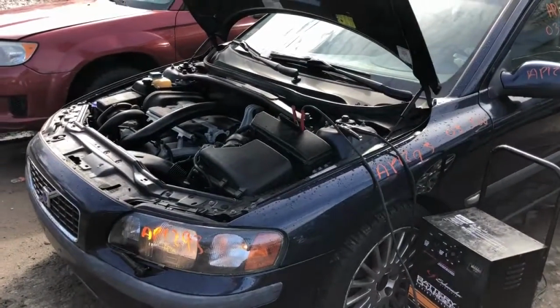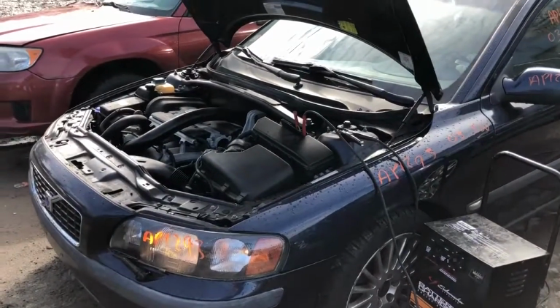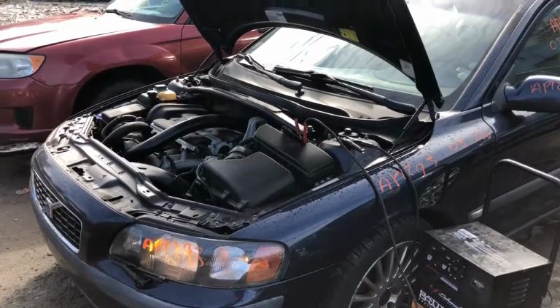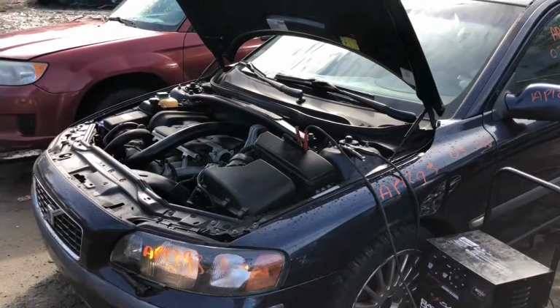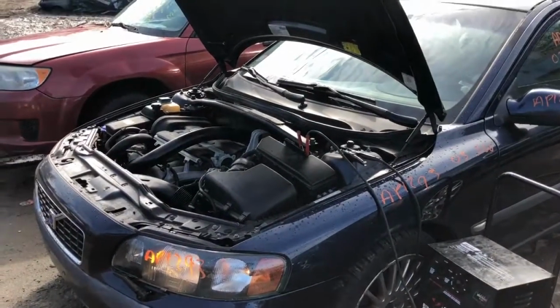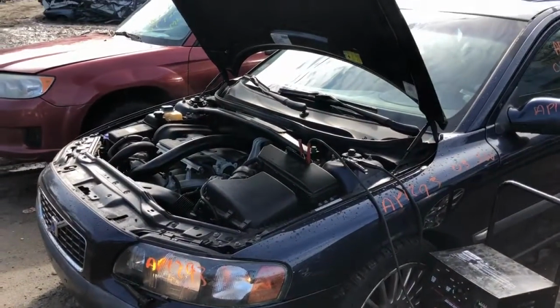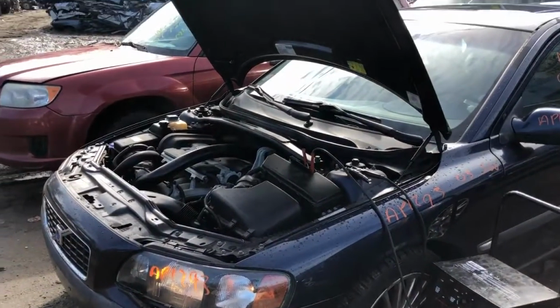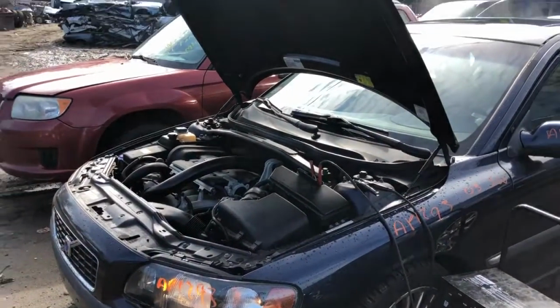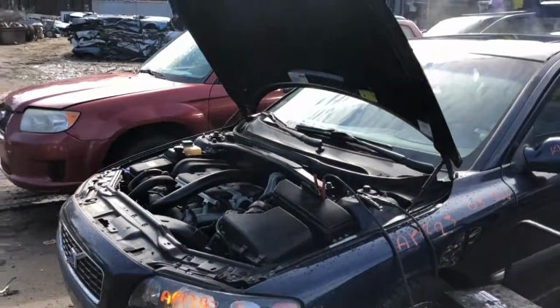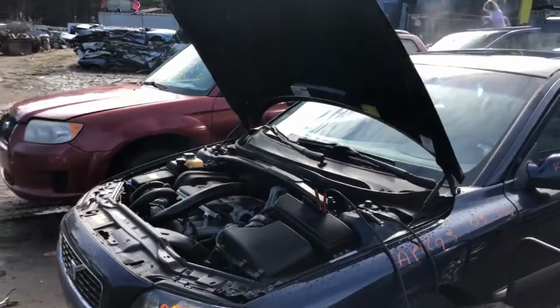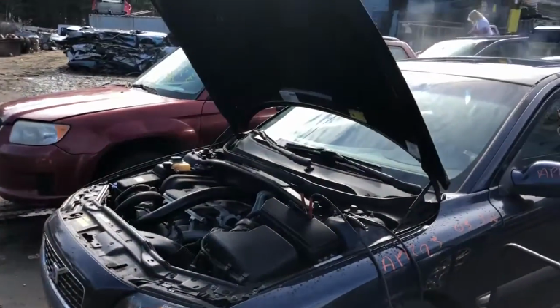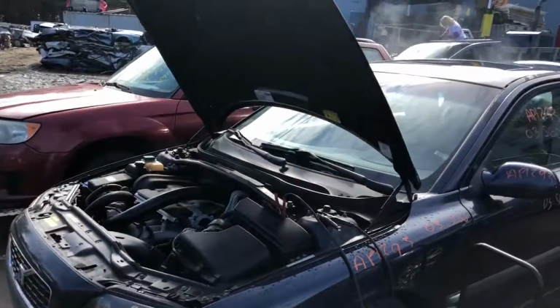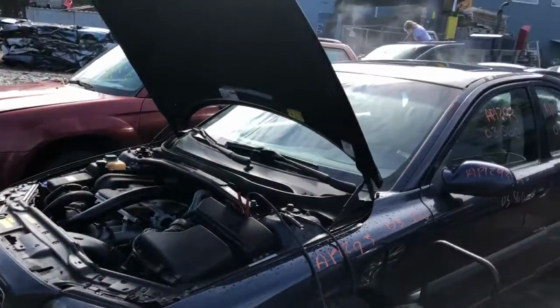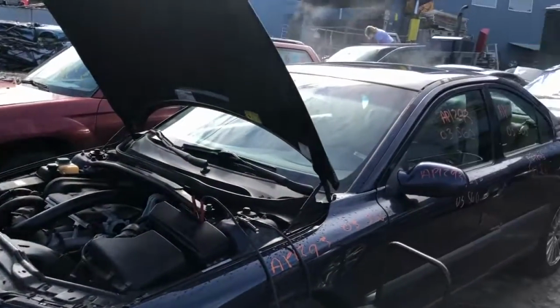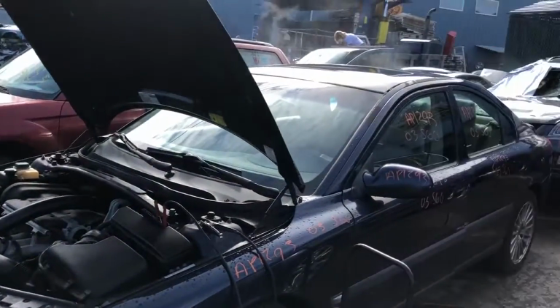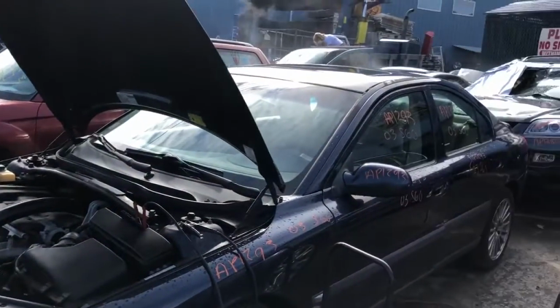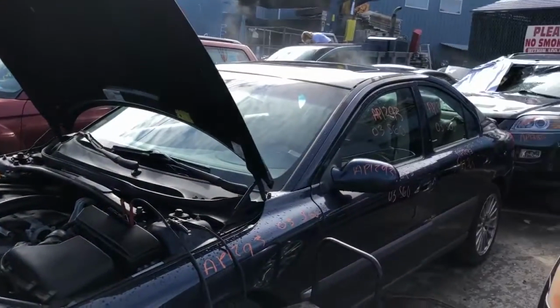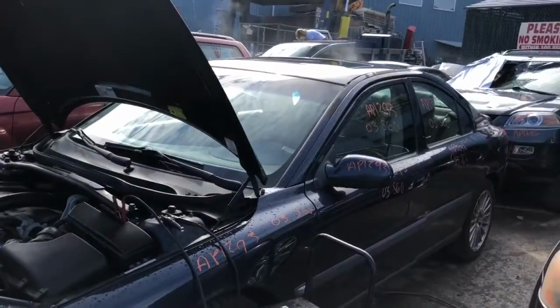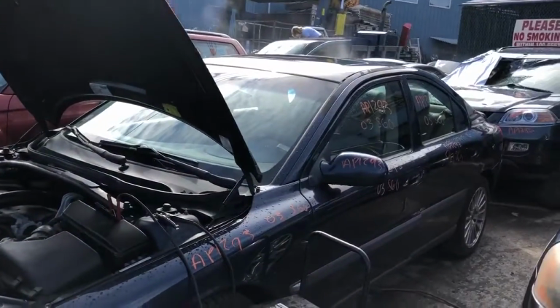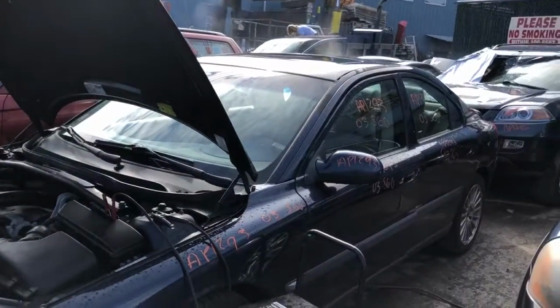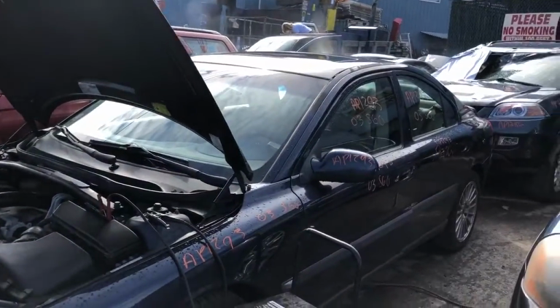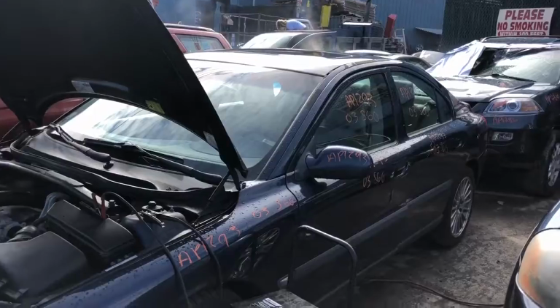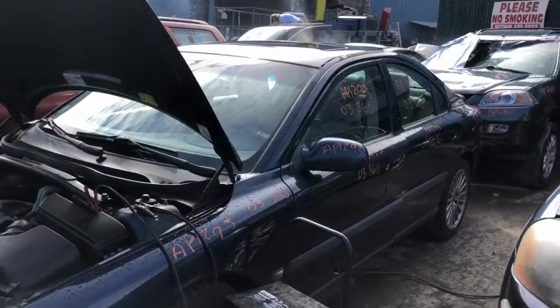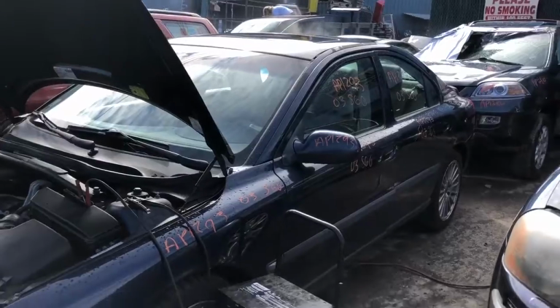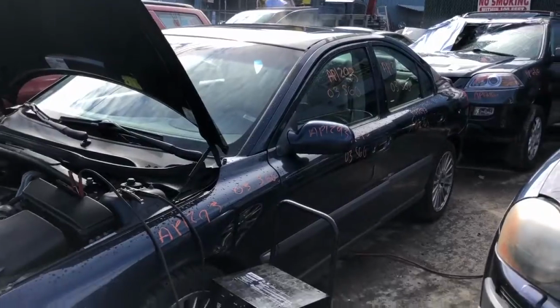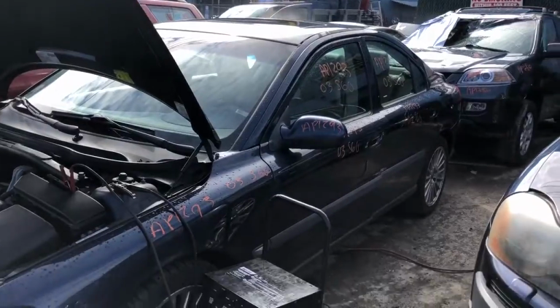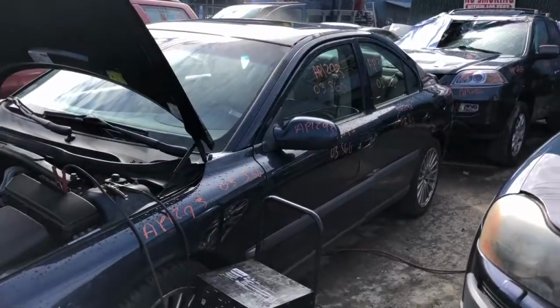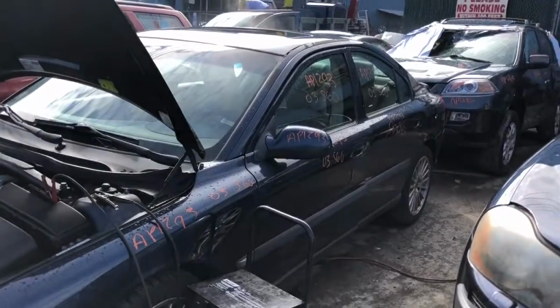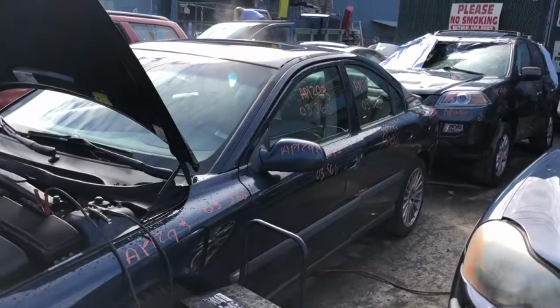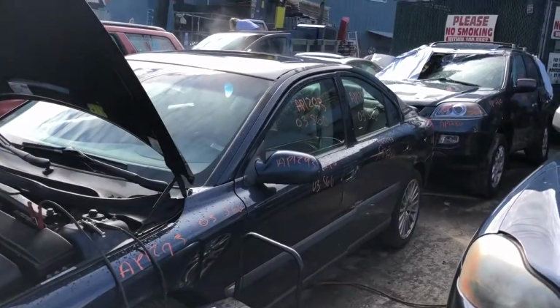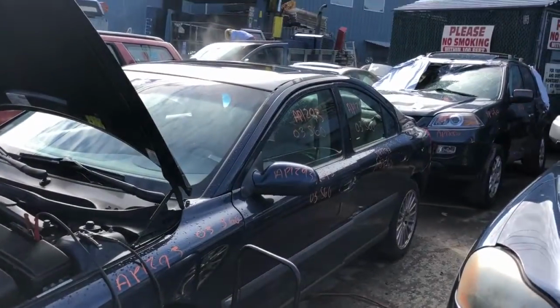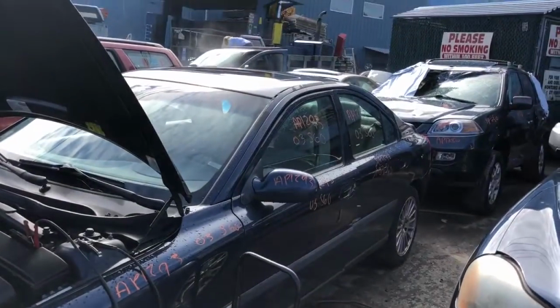2003 Volvo S60. I think it's got a bad head gasket — a lot of white smoke.